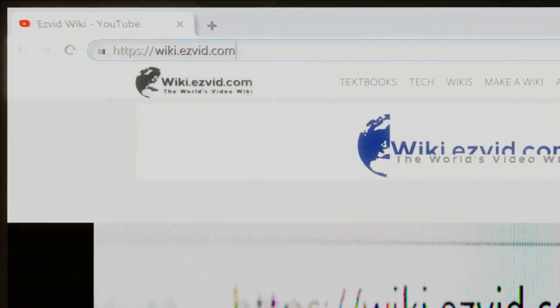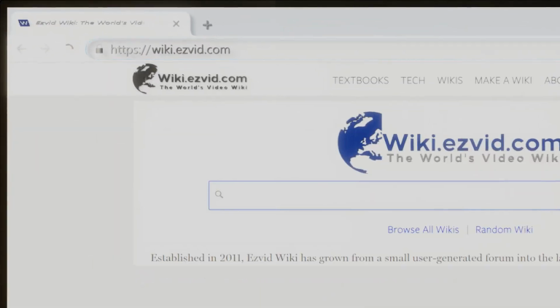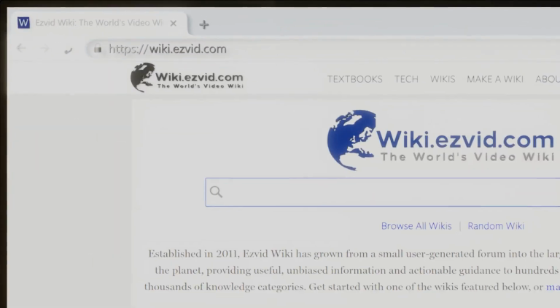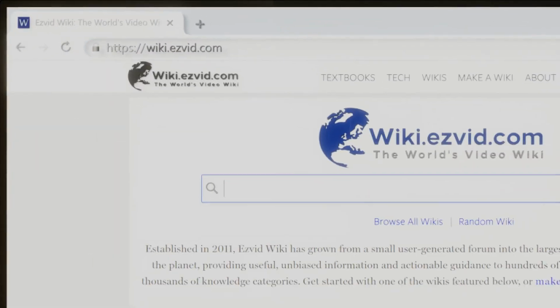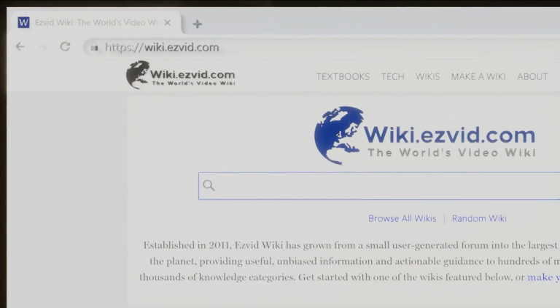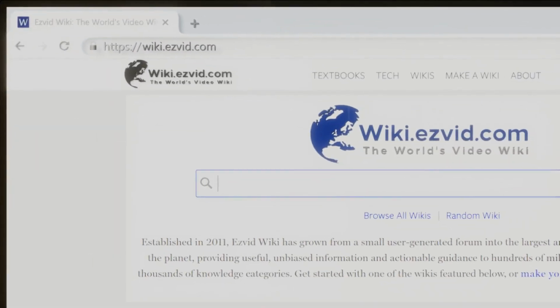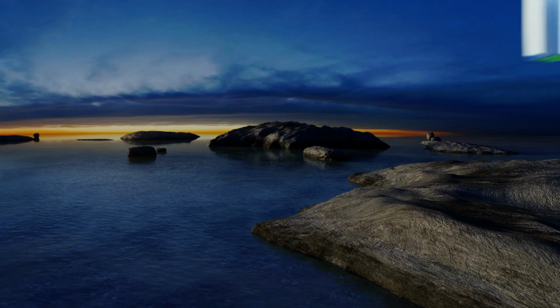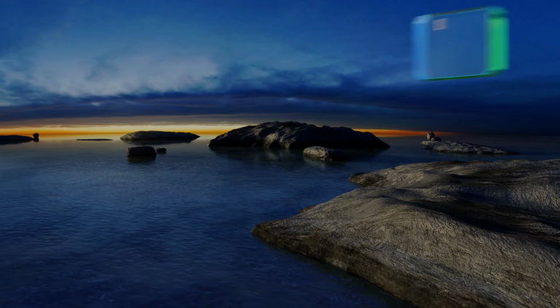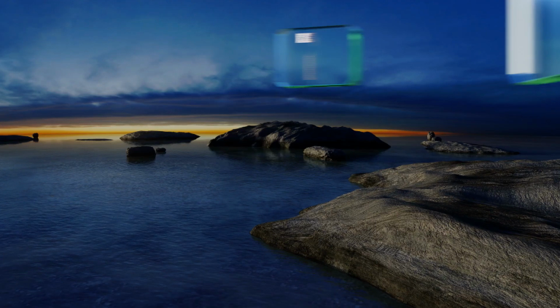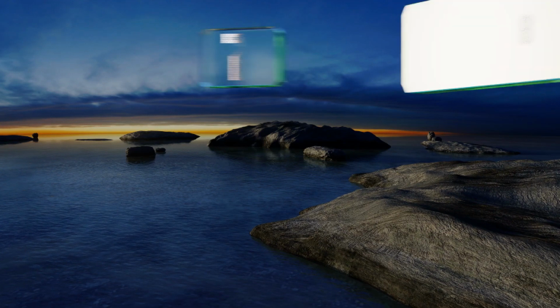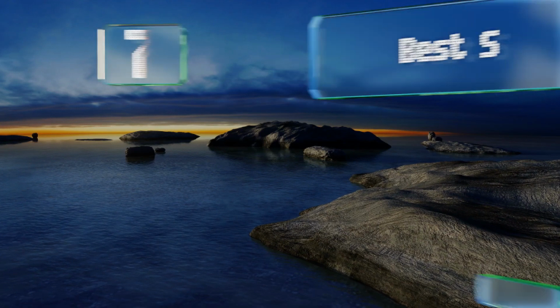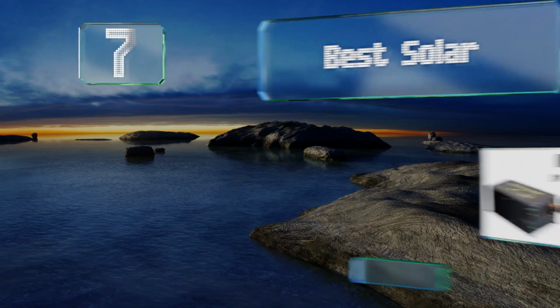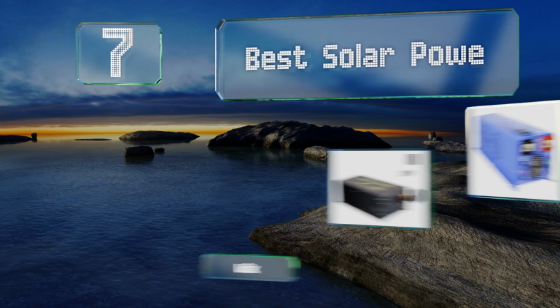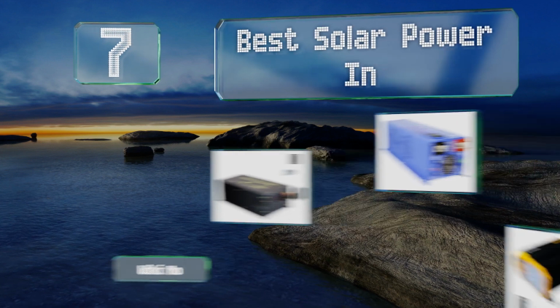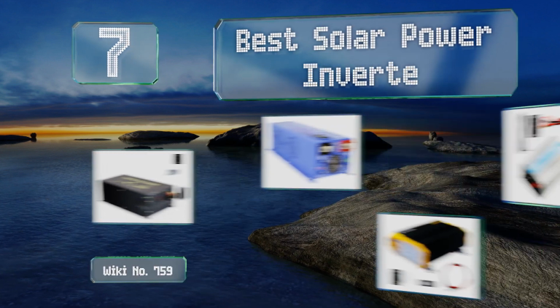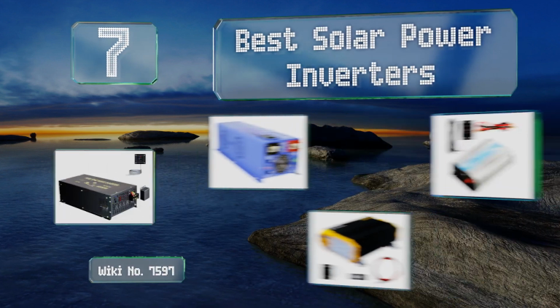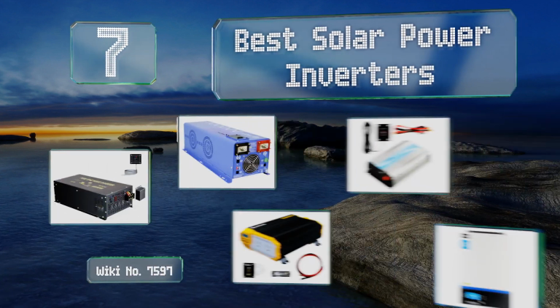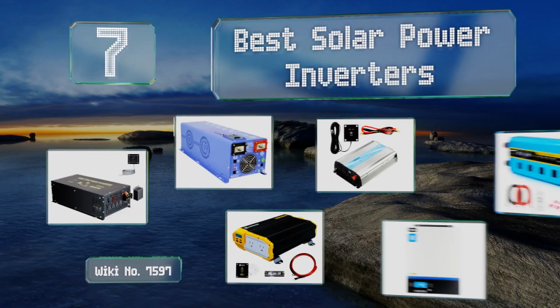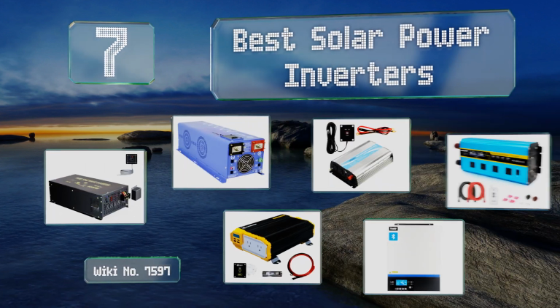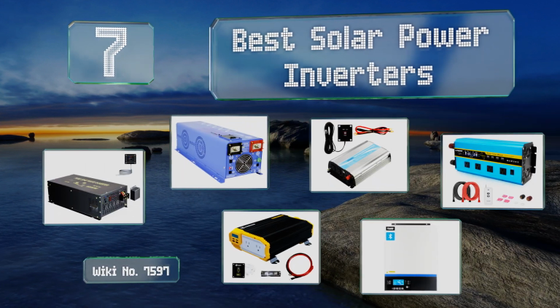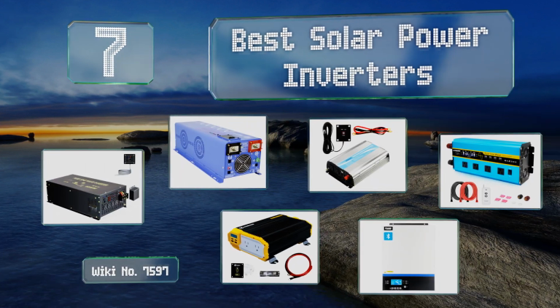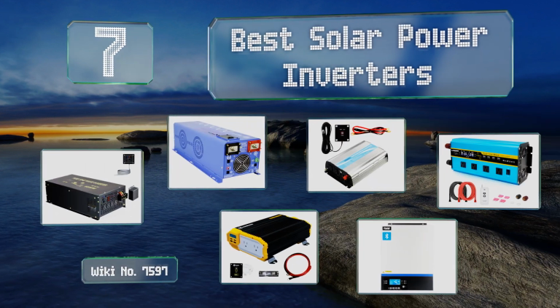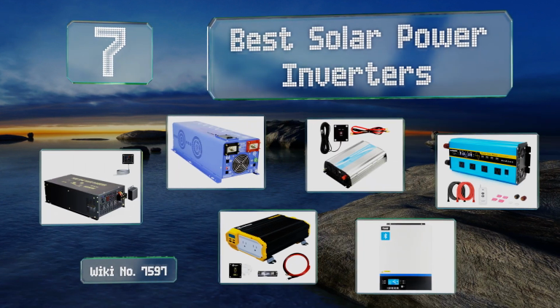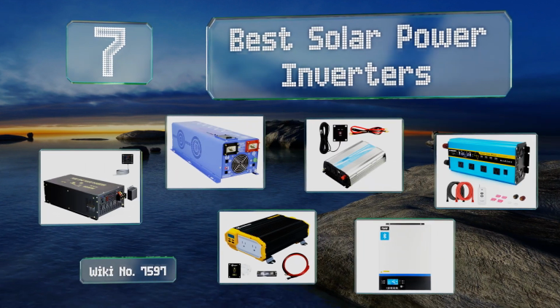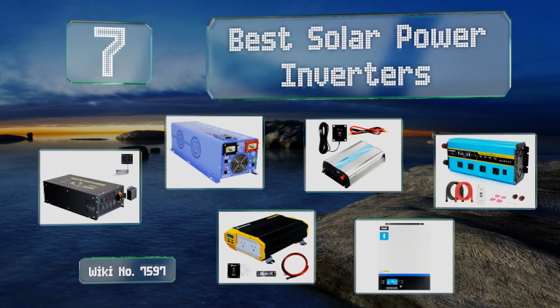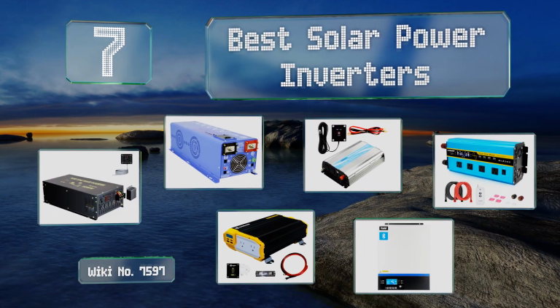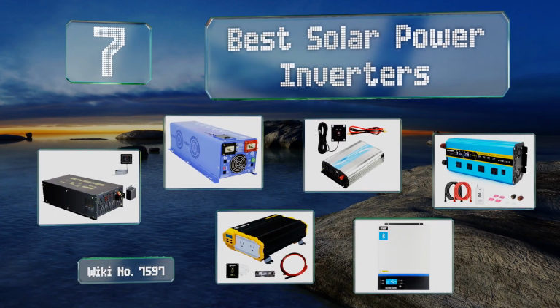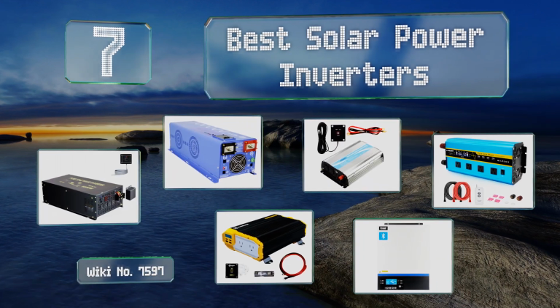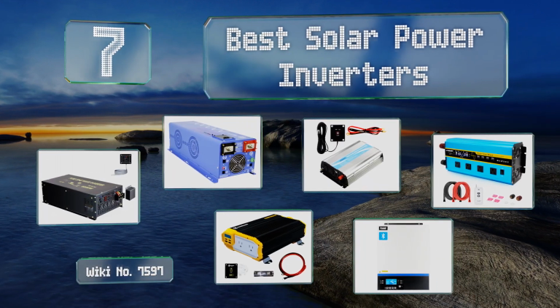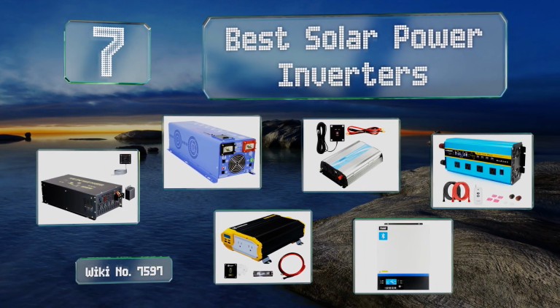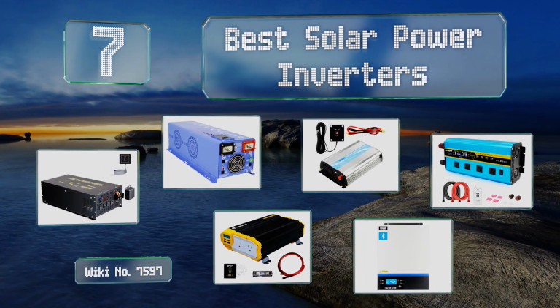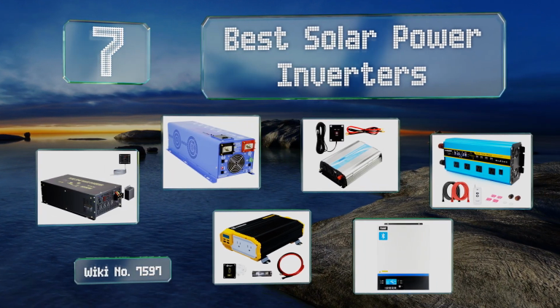EasyVid presents the seven best solar power inverters. Let's get started with the list.